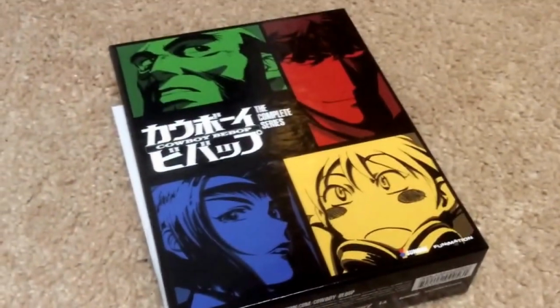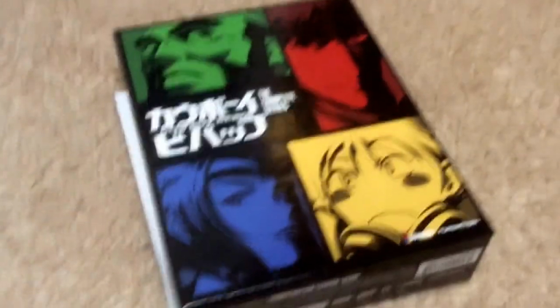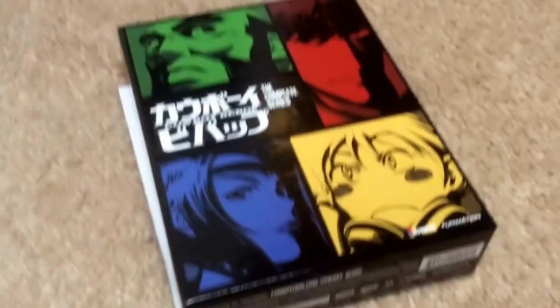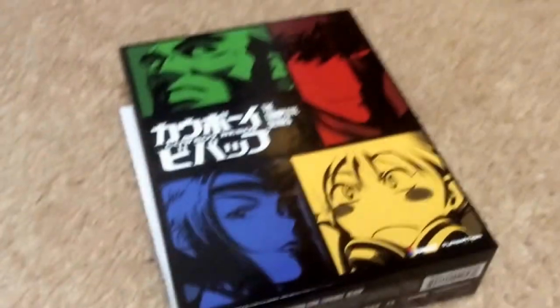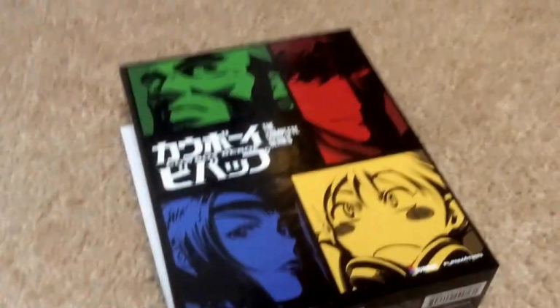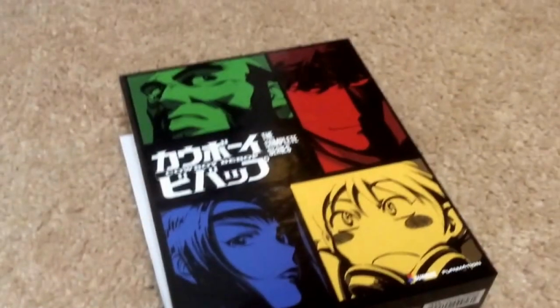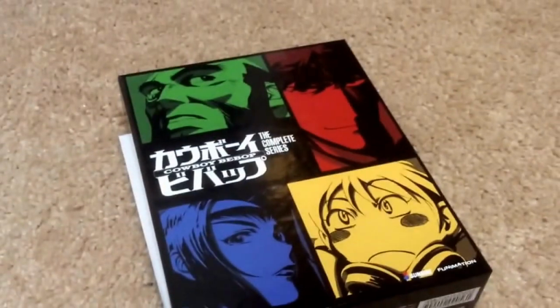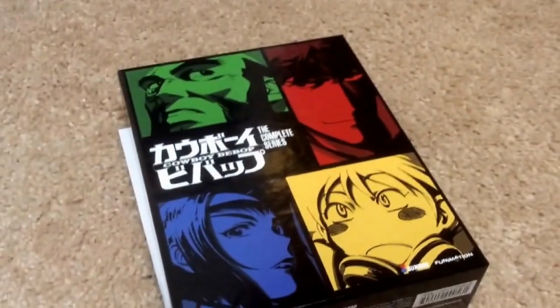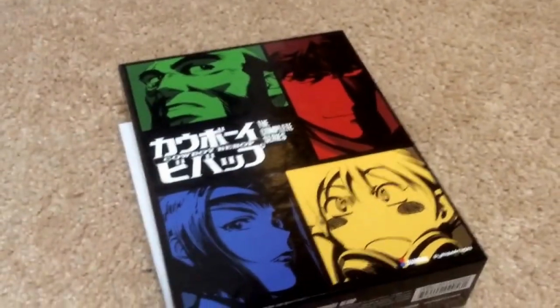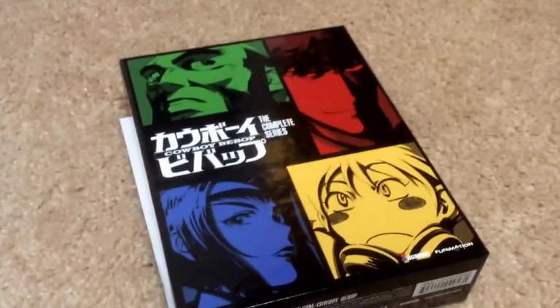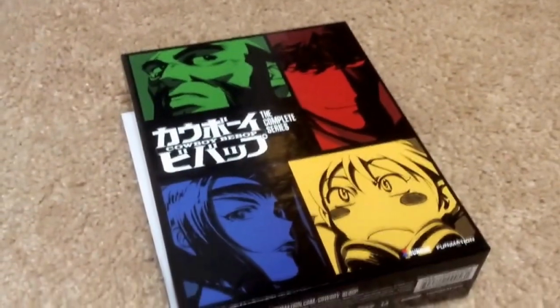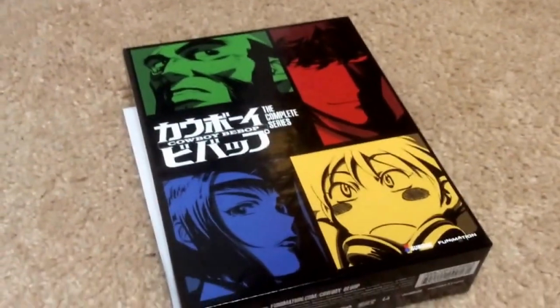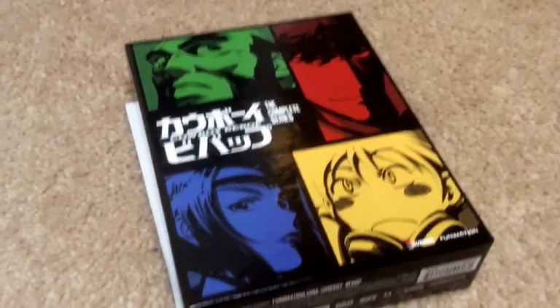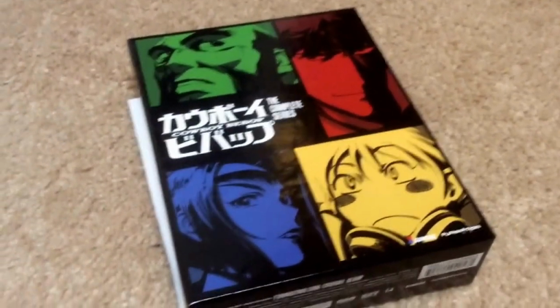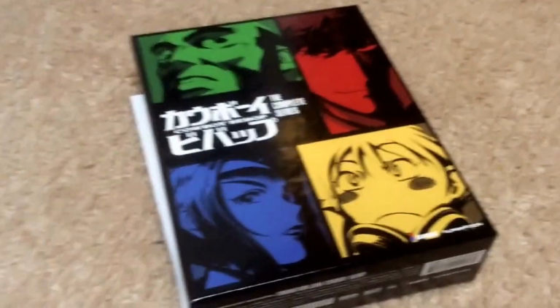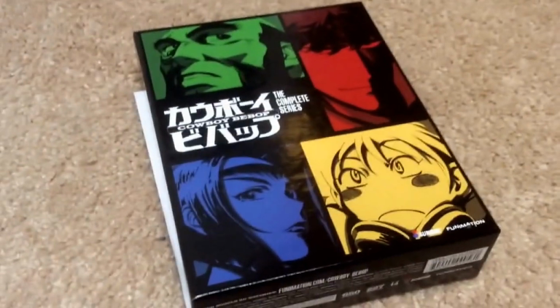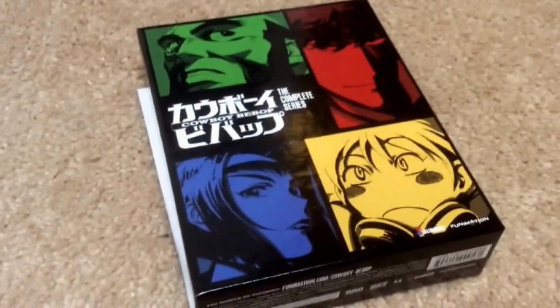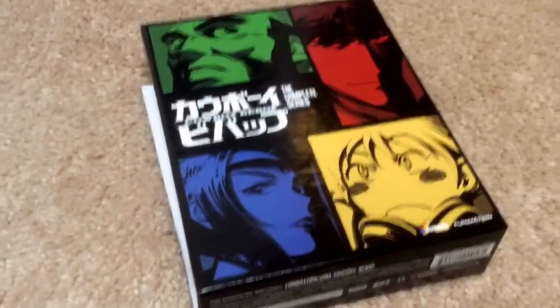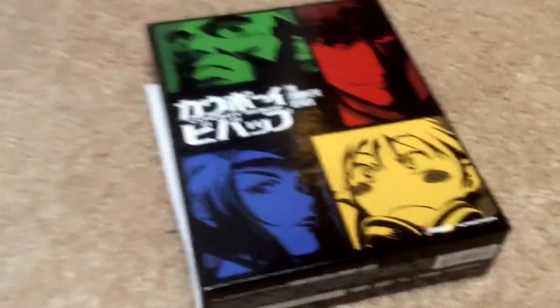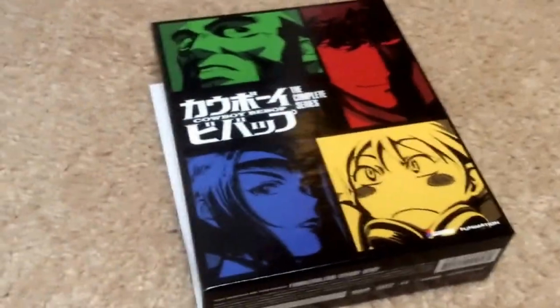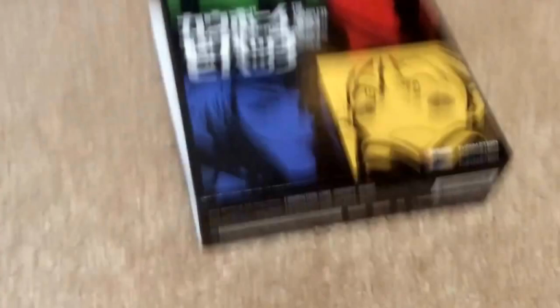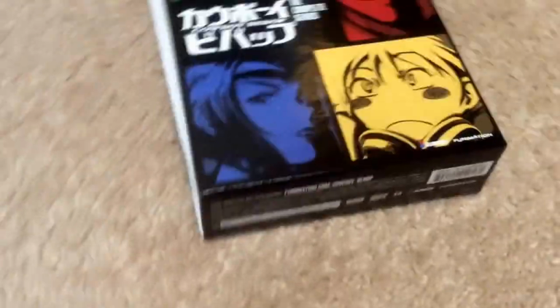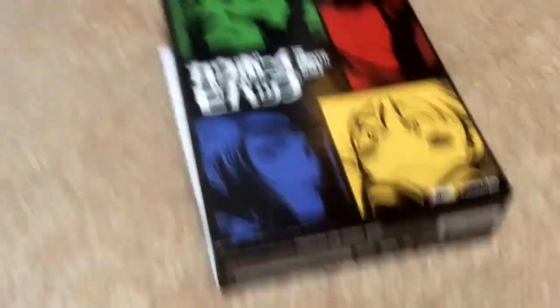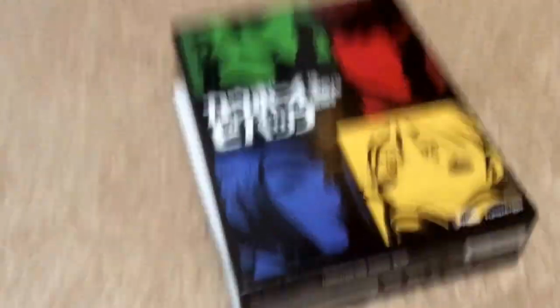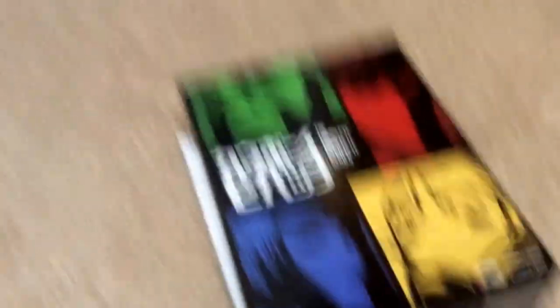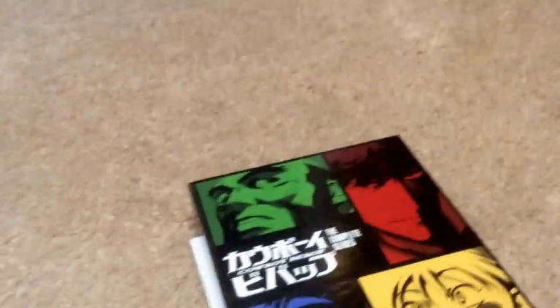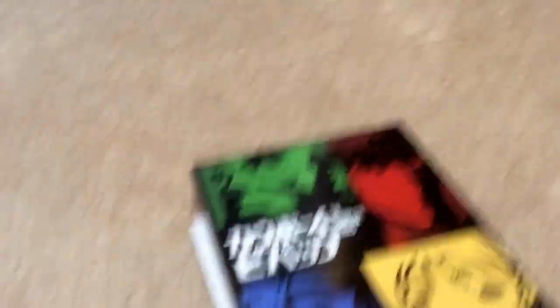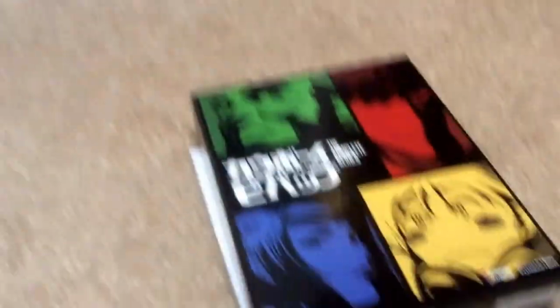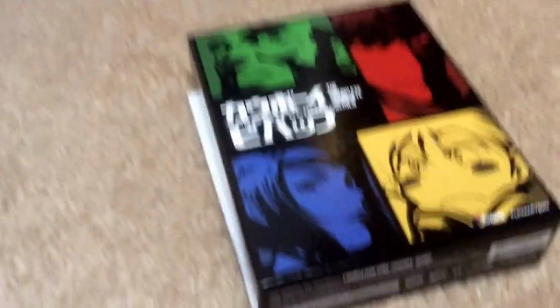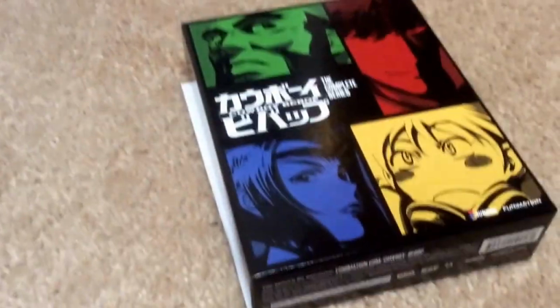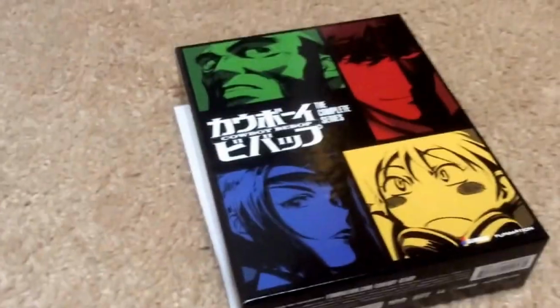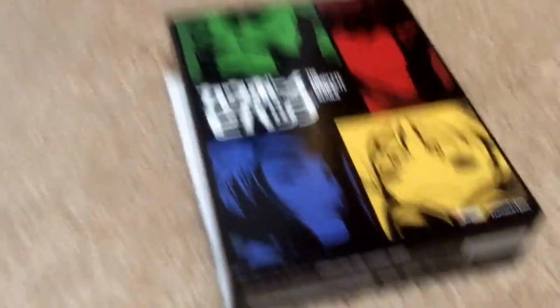I know it's weird that I'm doing a Blu-ray and DVD unboxing, but it's a special edition, so I'm going to unbox it on my channel.